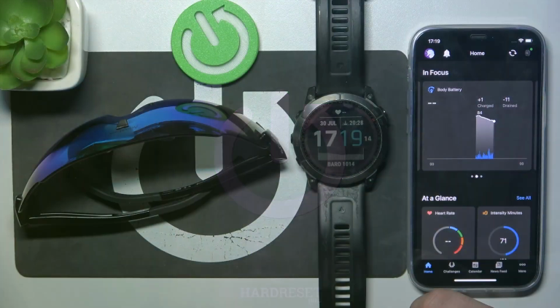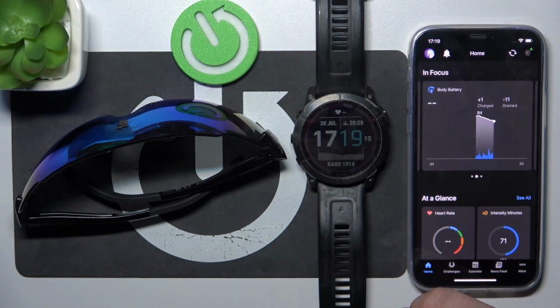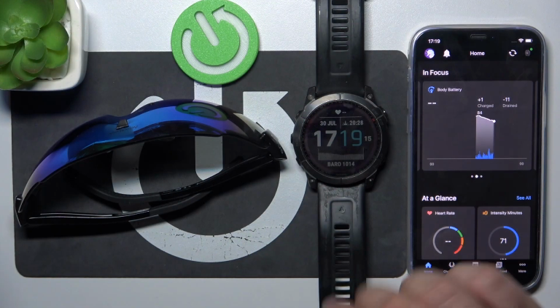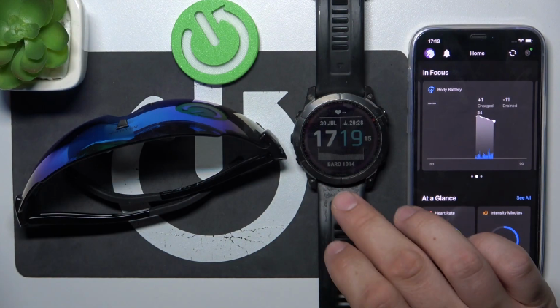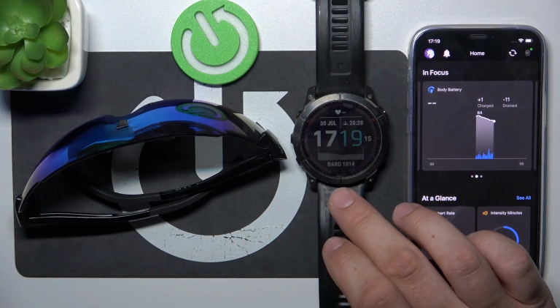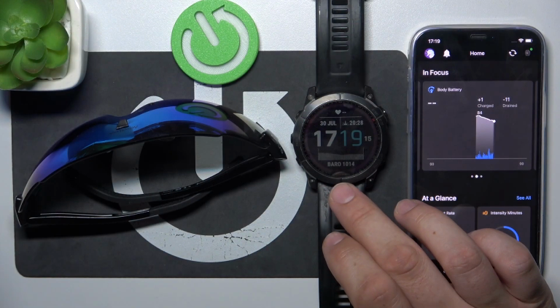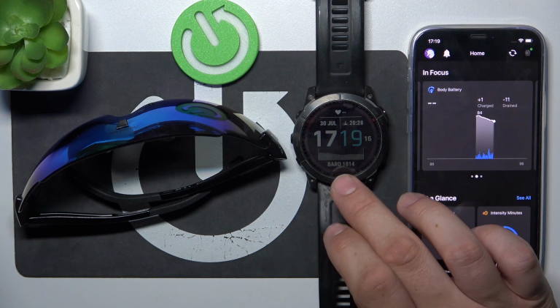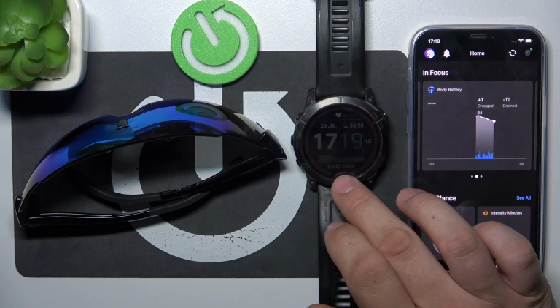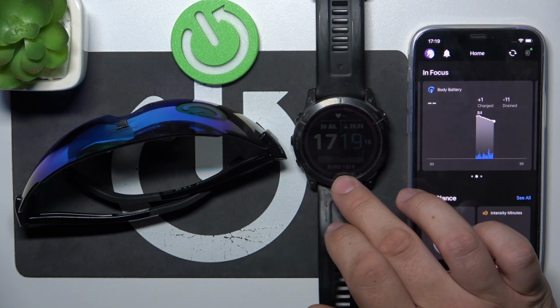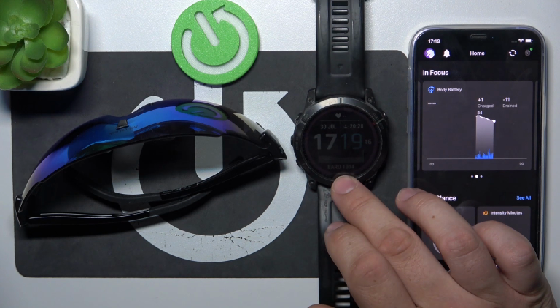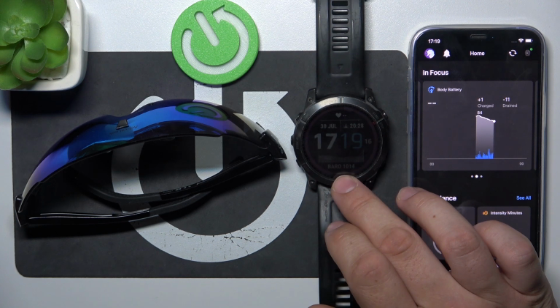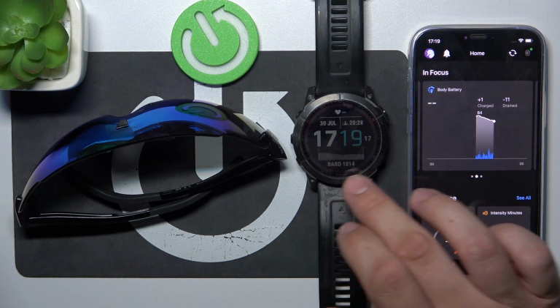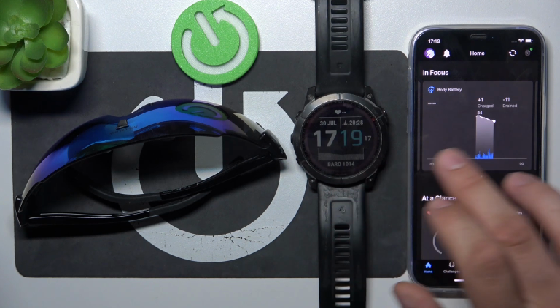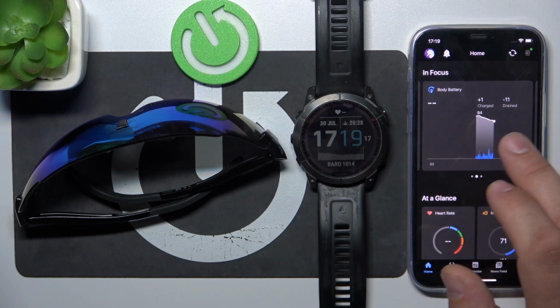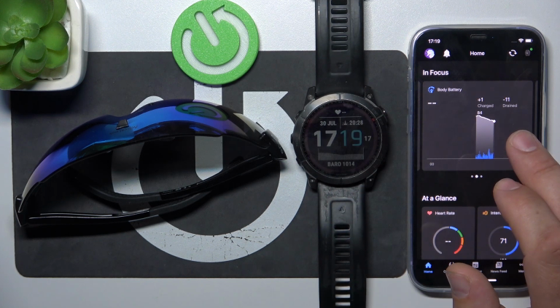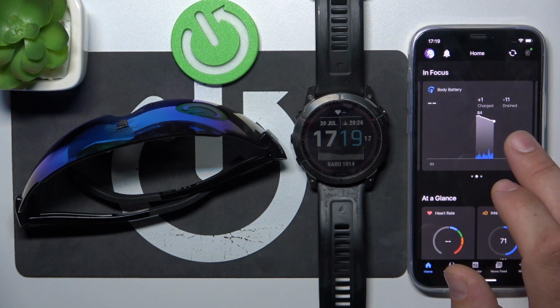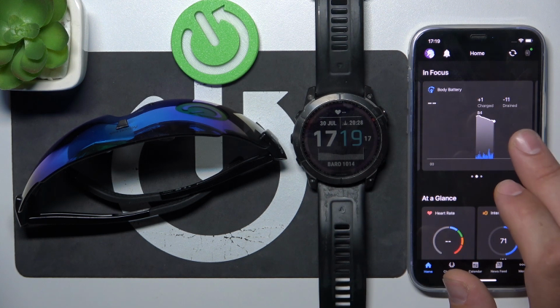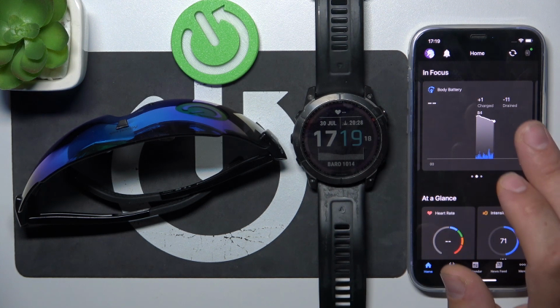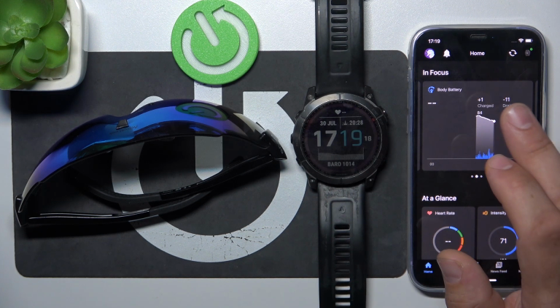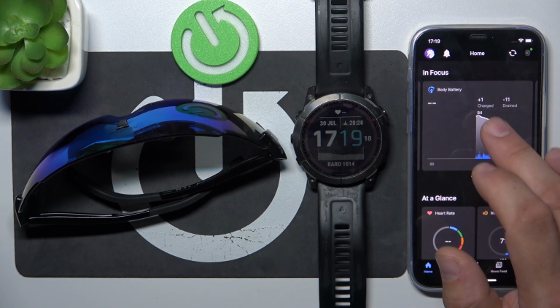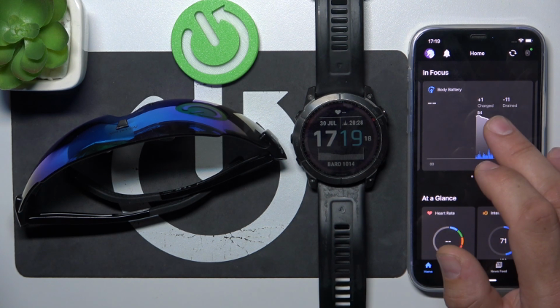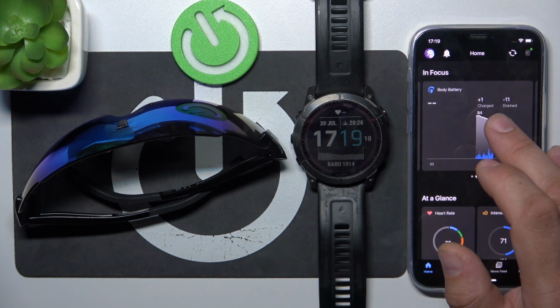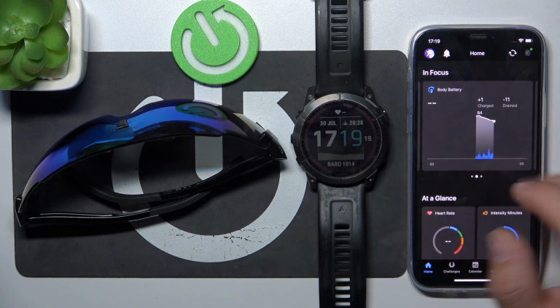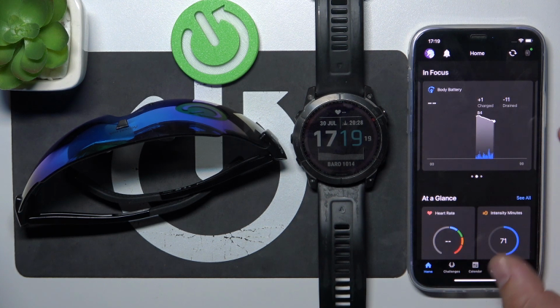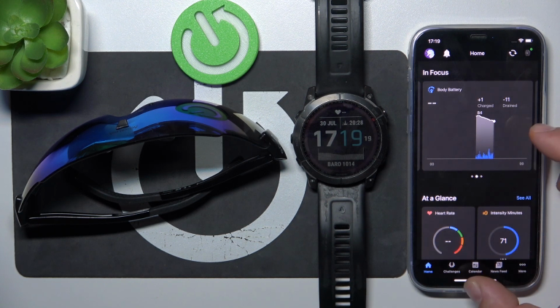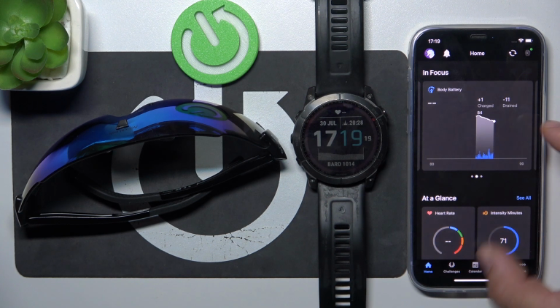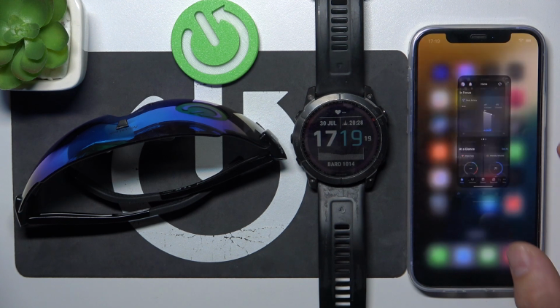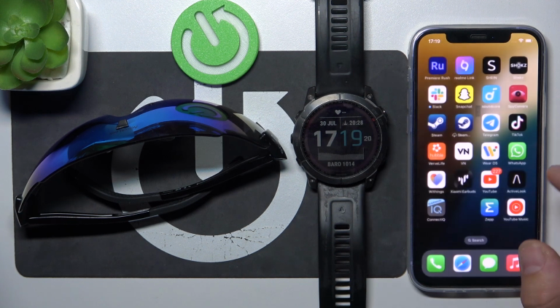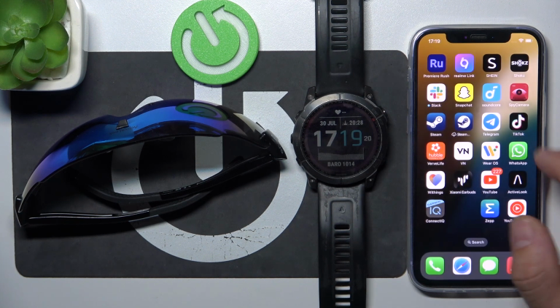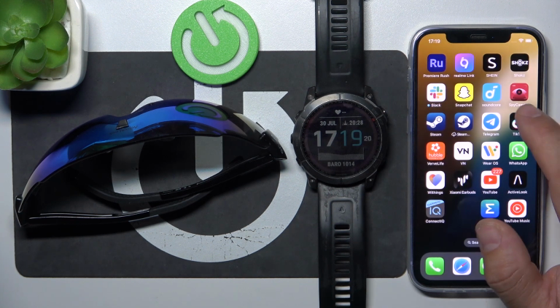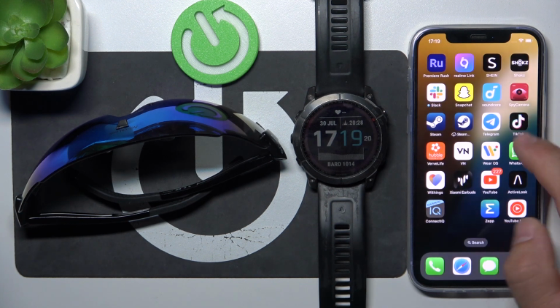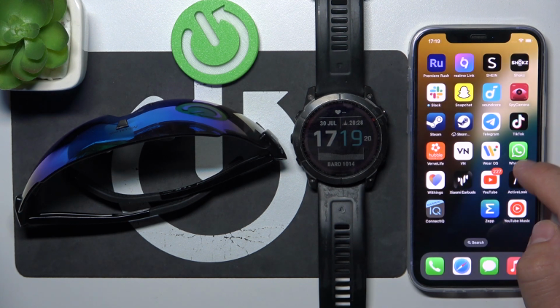In the beginning, make sure that your Garmin watch is connected with your smartphone and go to the Garmin app.